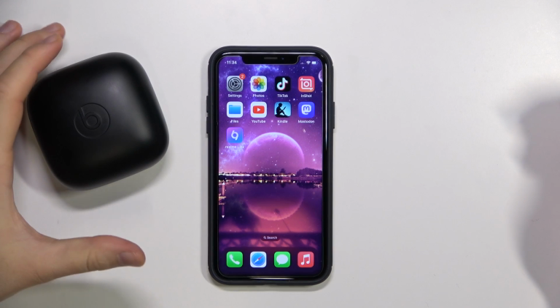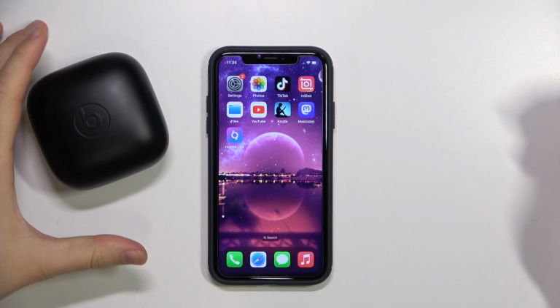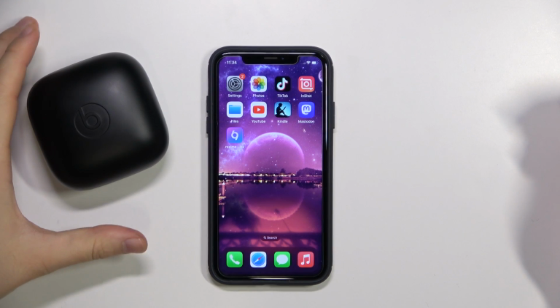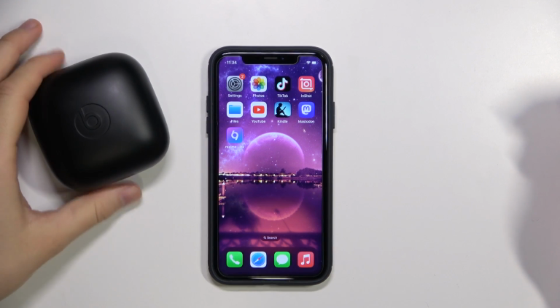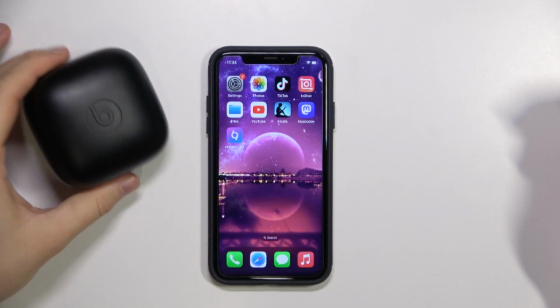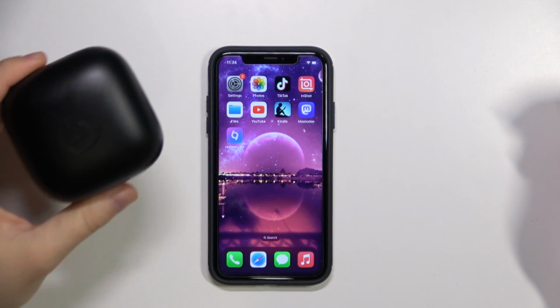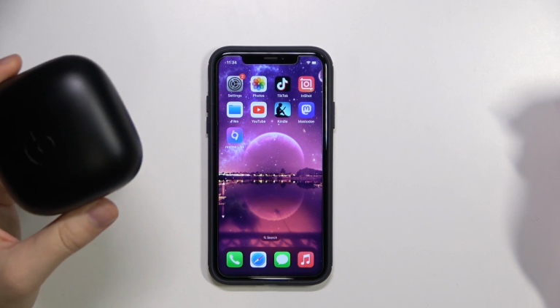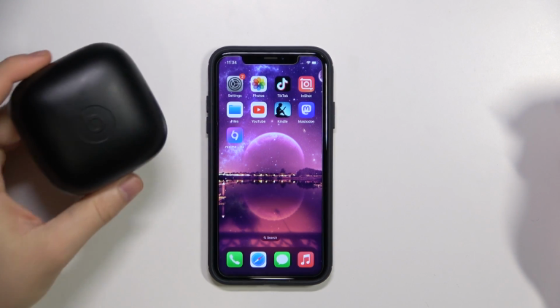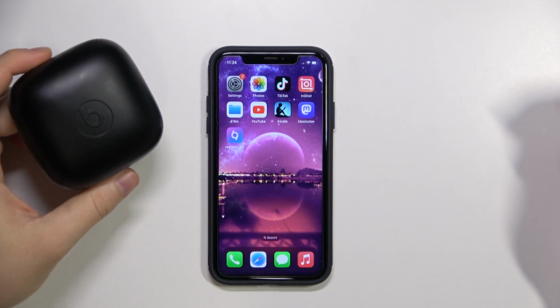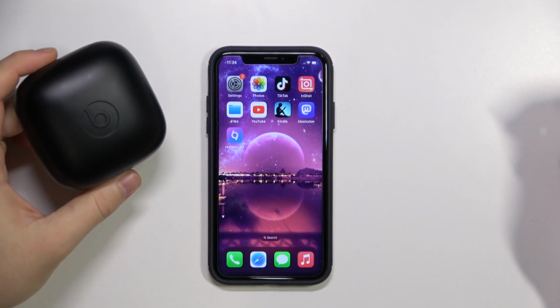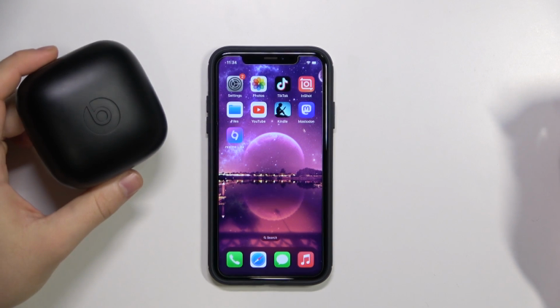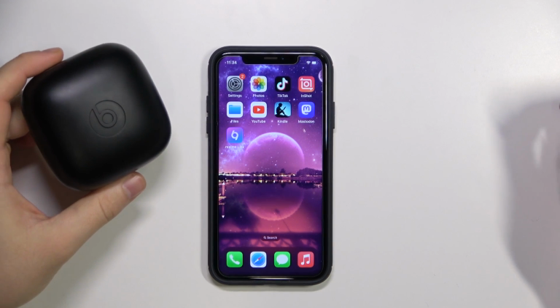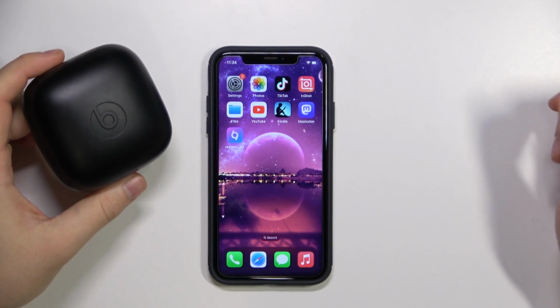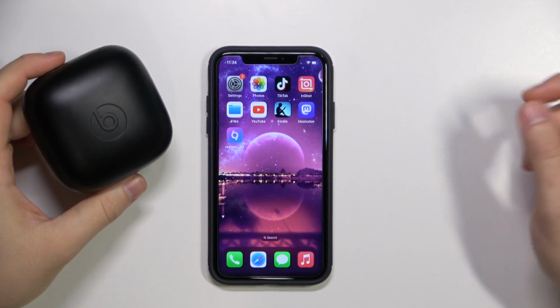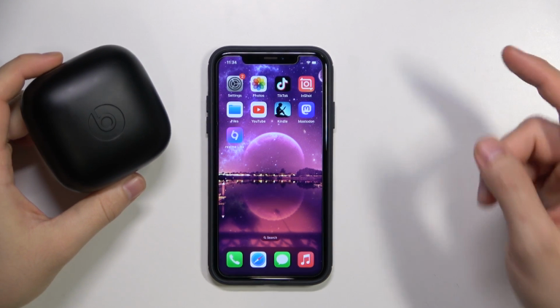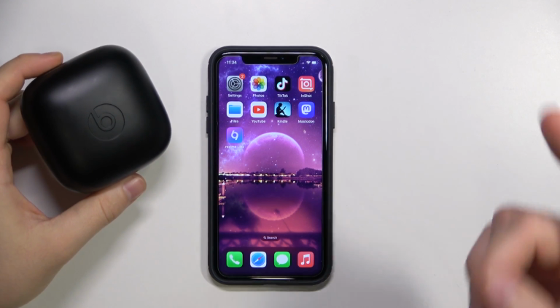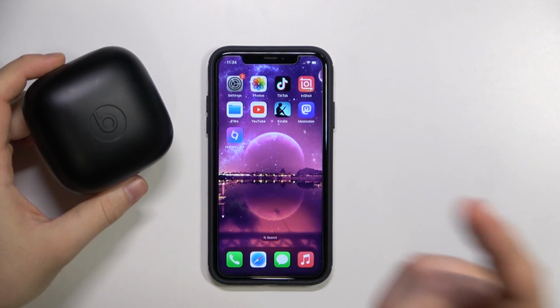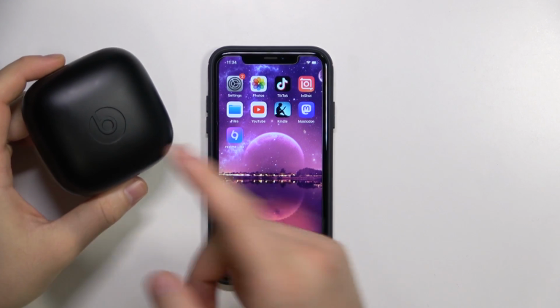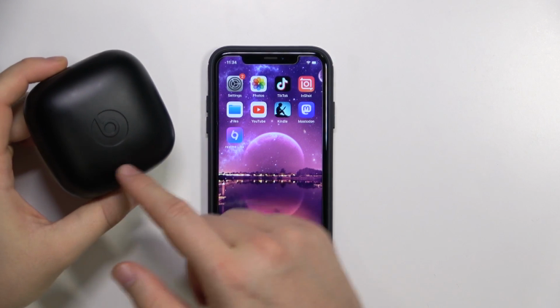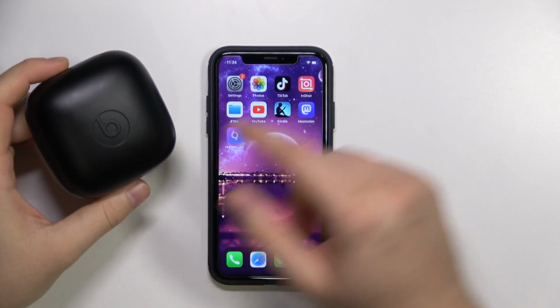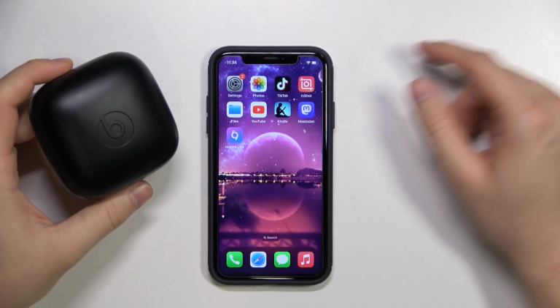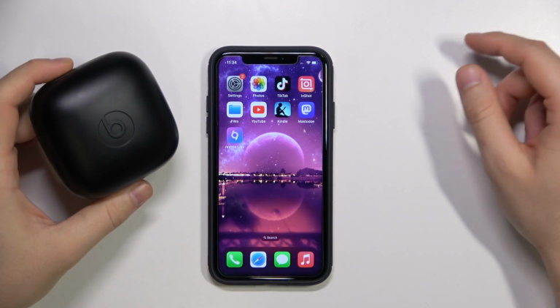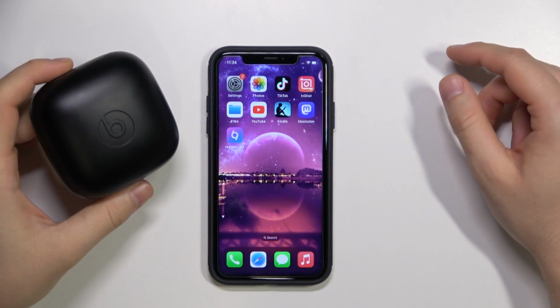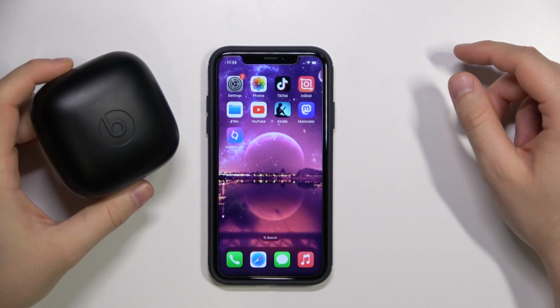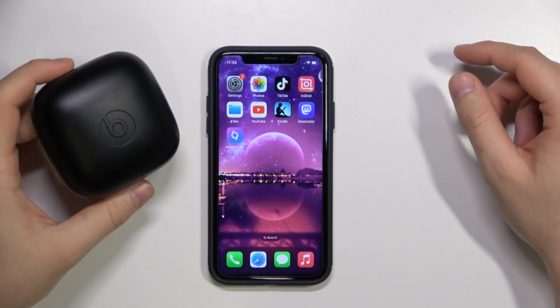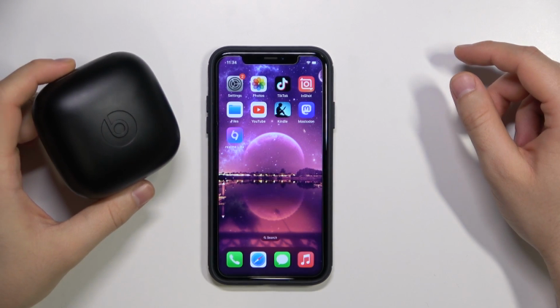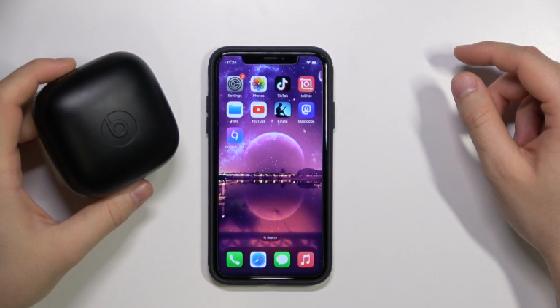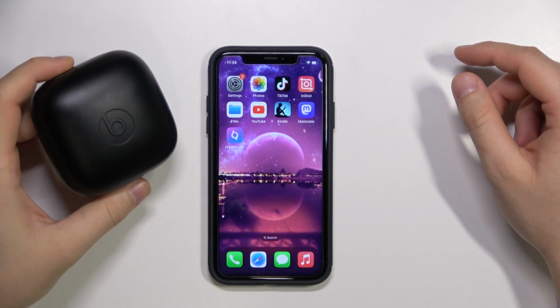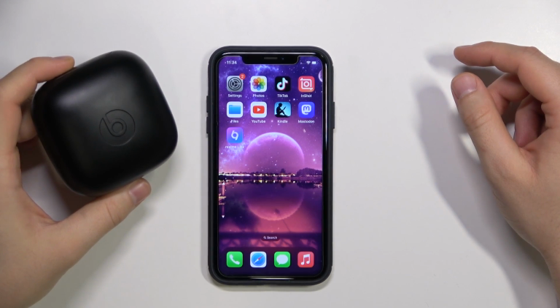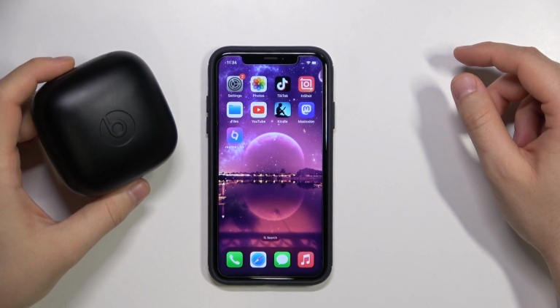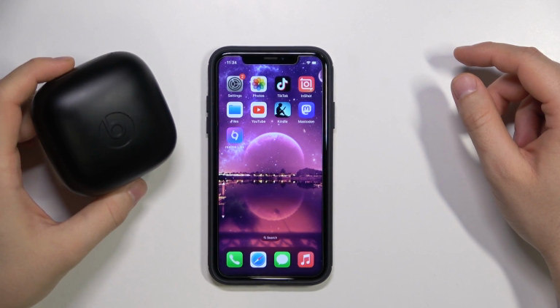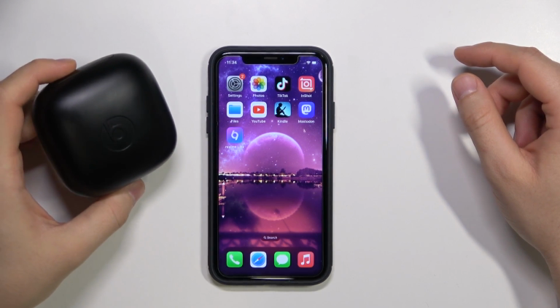Welcome guys. In this video I'm going to show you how you can pair your Powerbeats Pro with your iPhone.